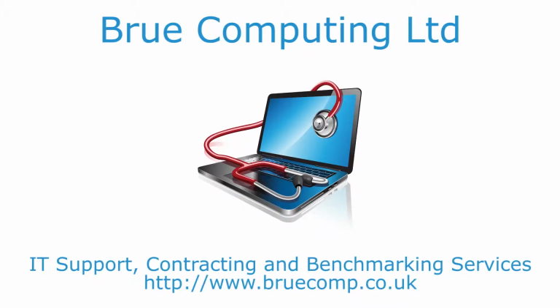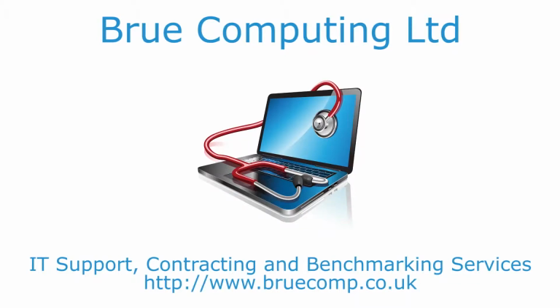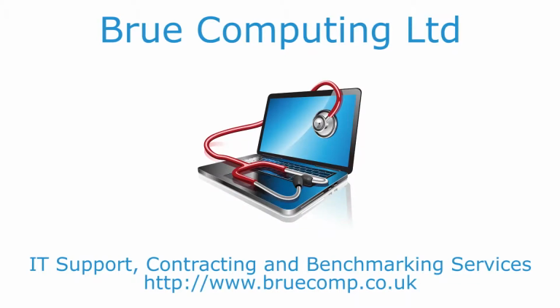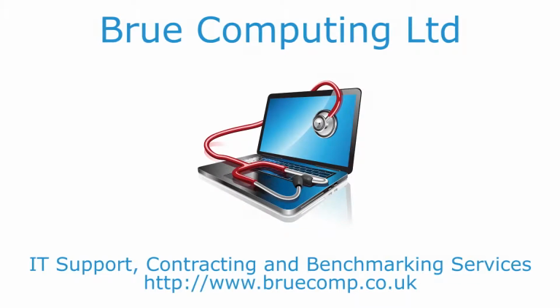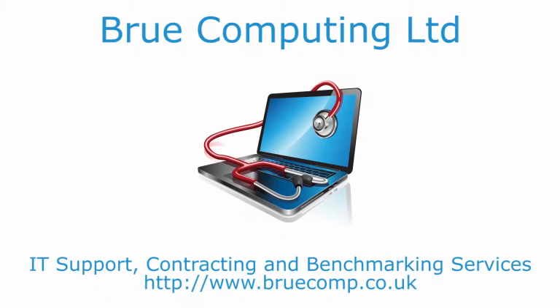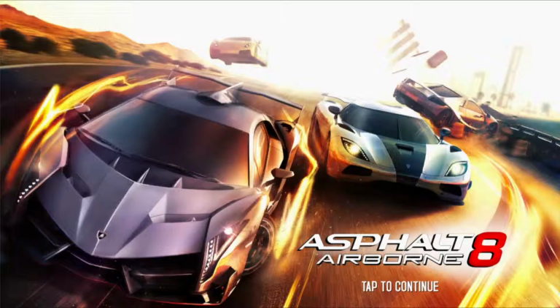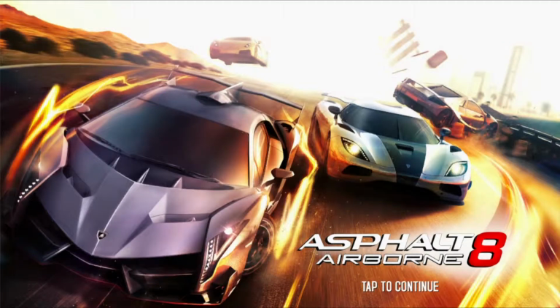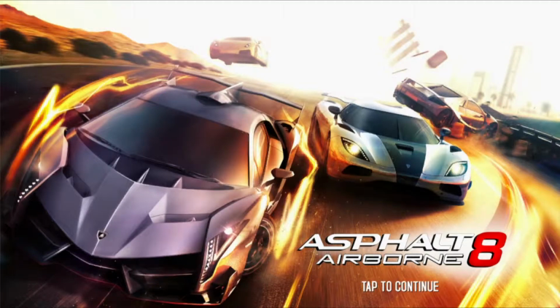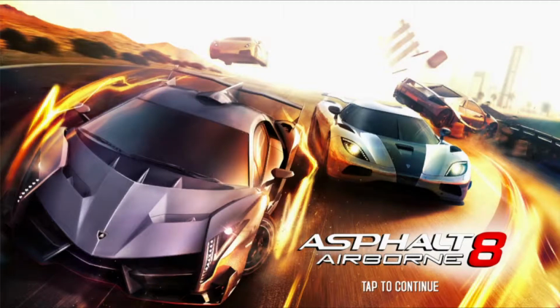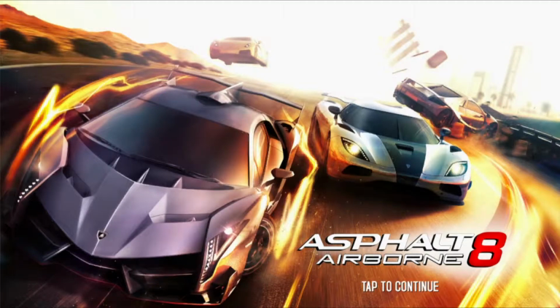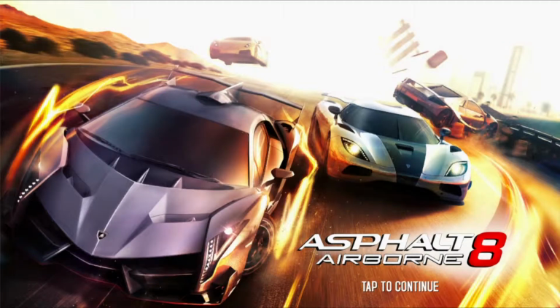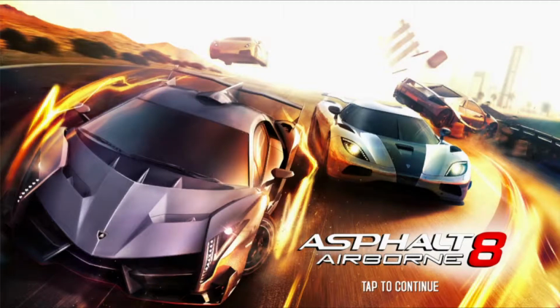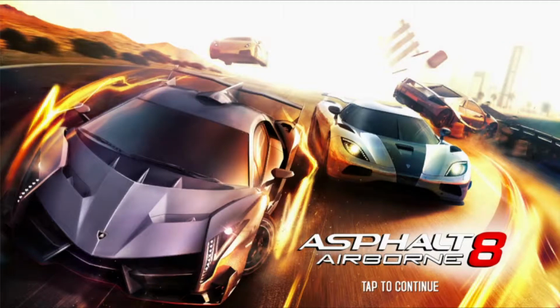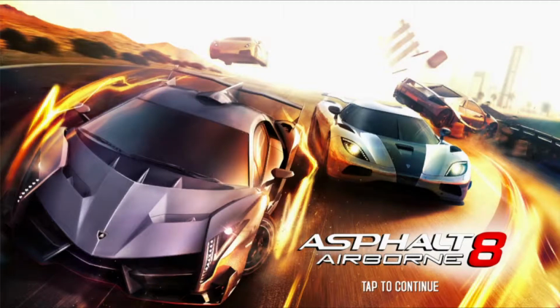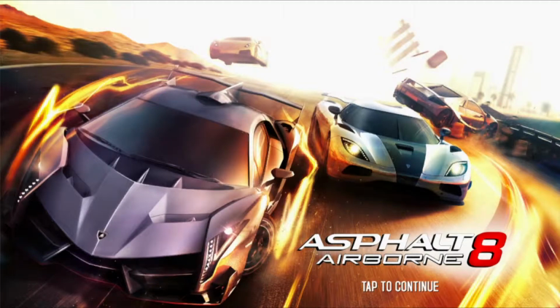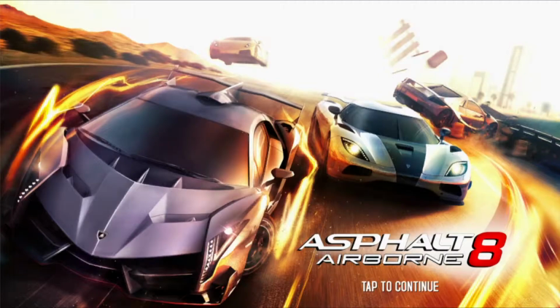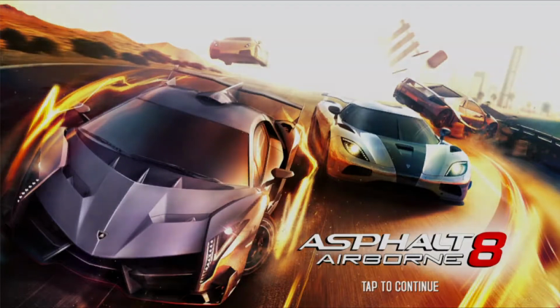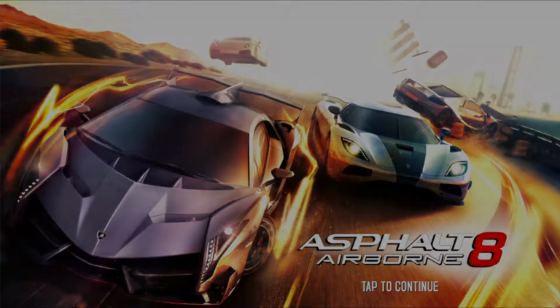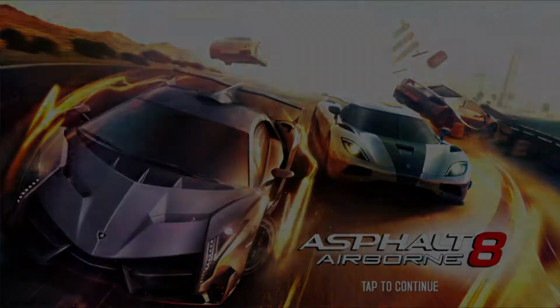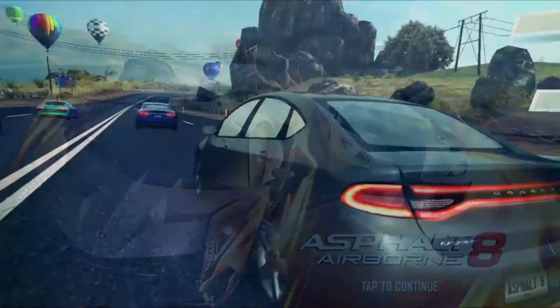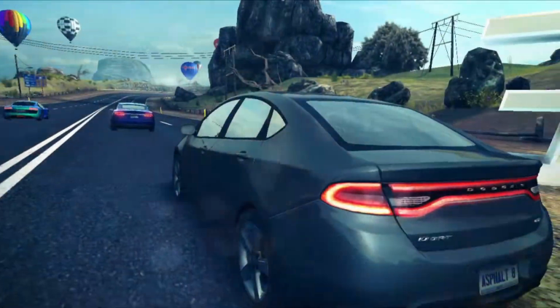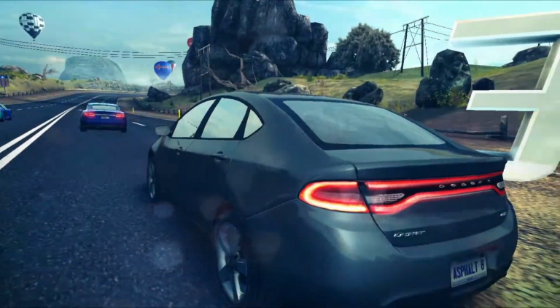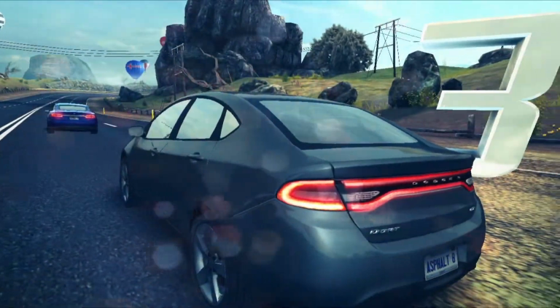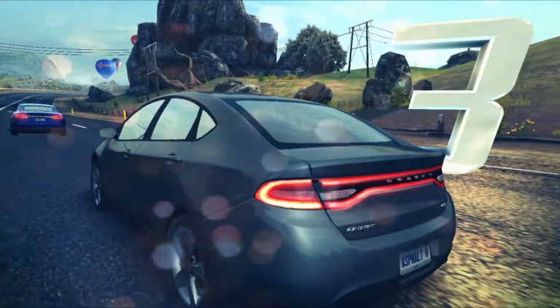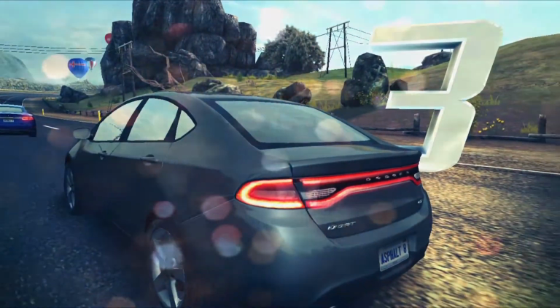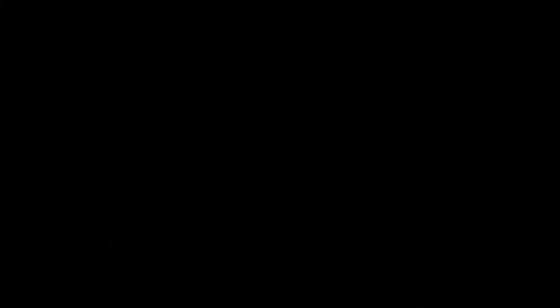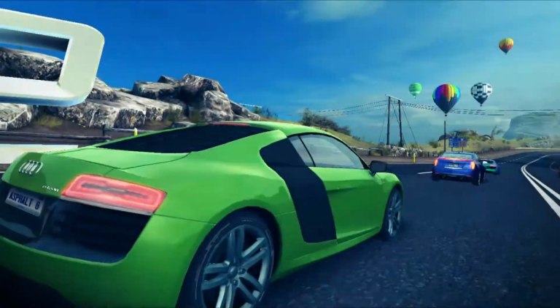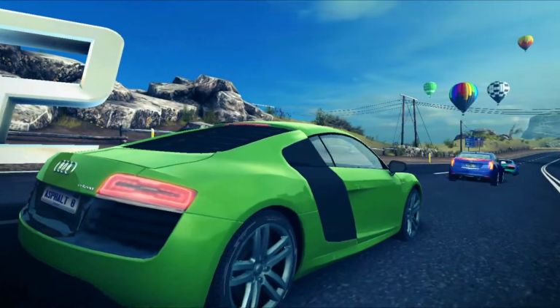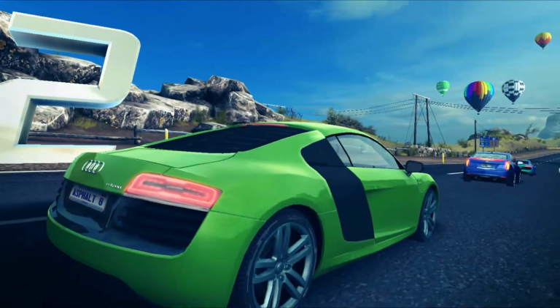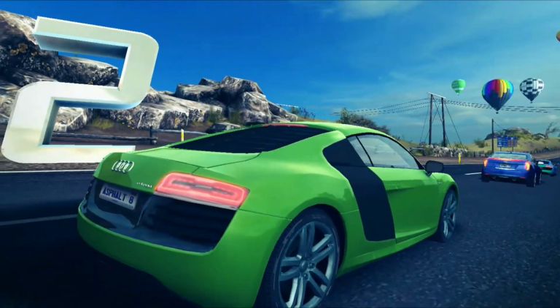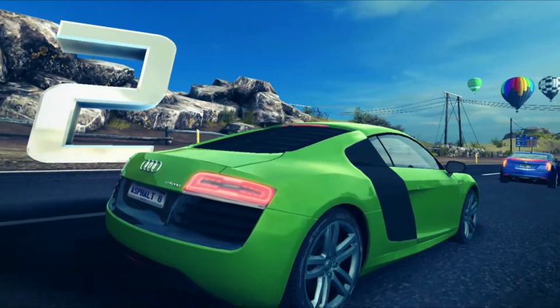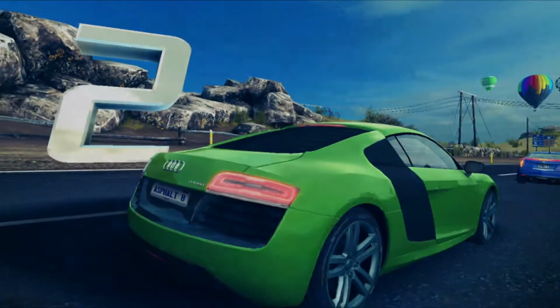Hi, I'm James, and I'm taking a look at Asphalt 8 Airborne running on the Asus Transform Book T100.